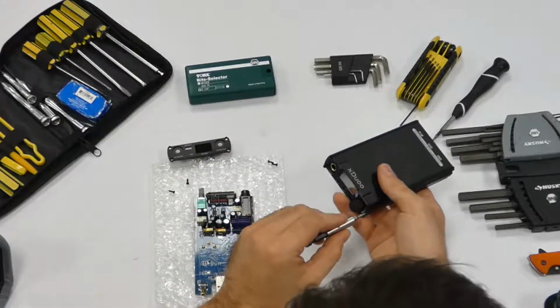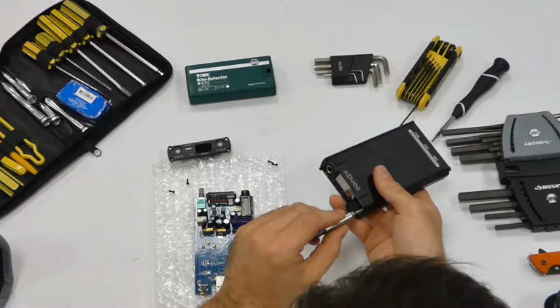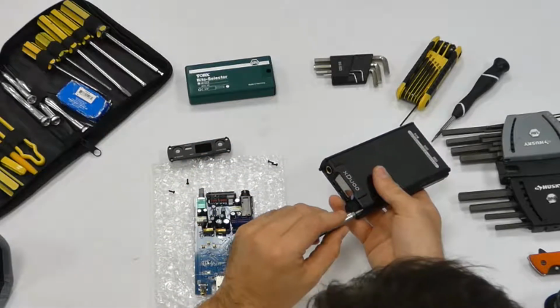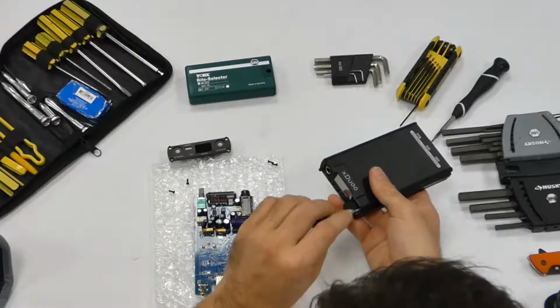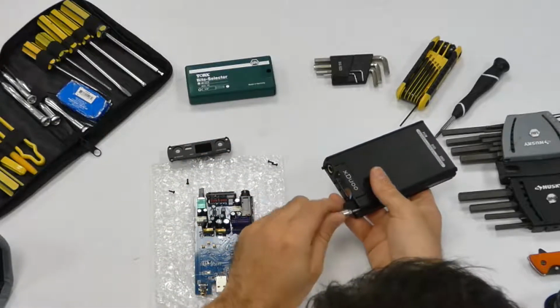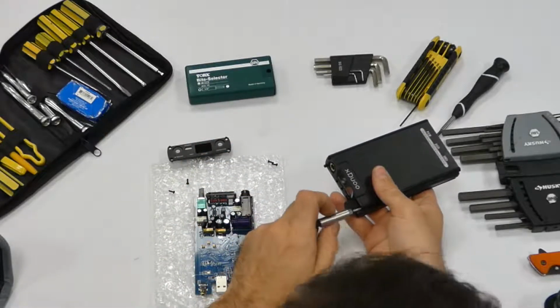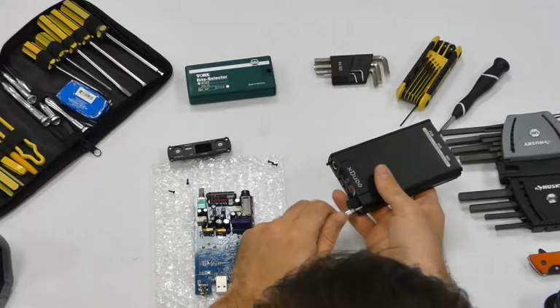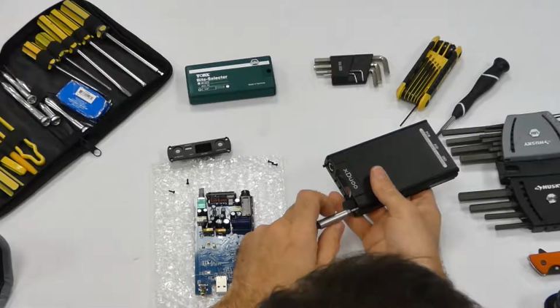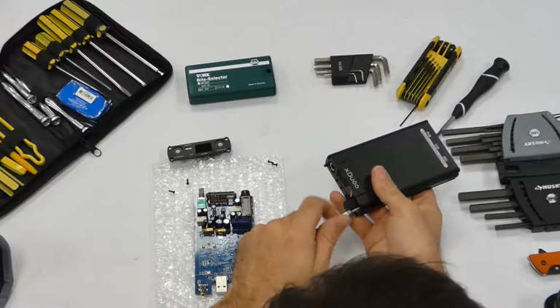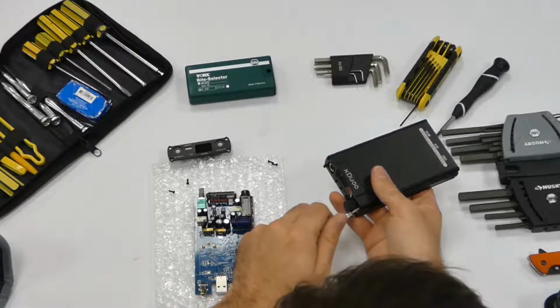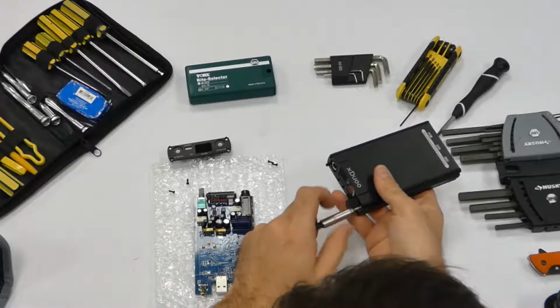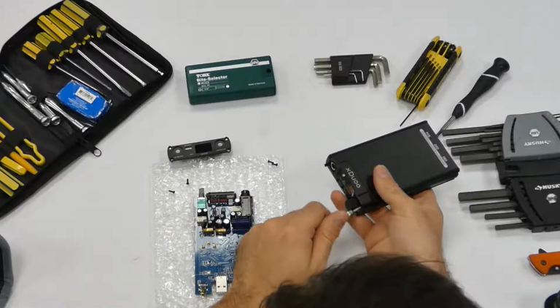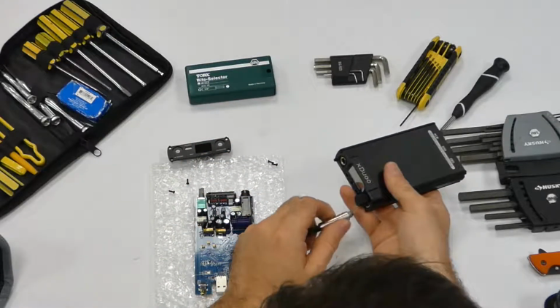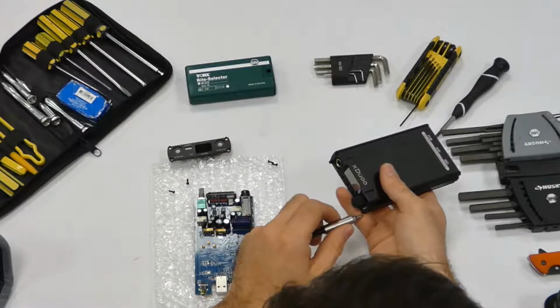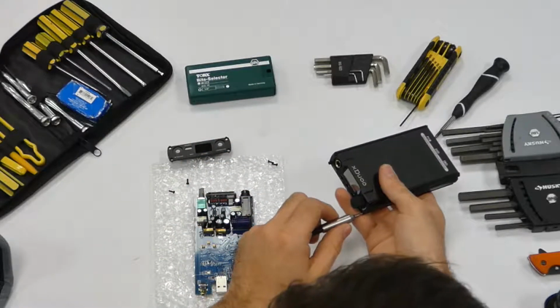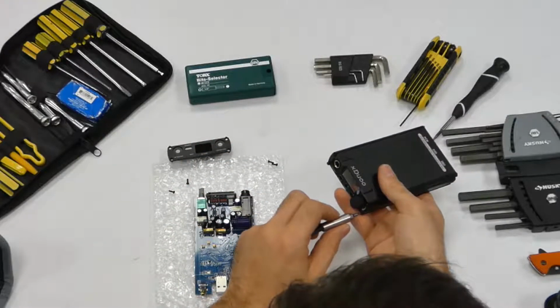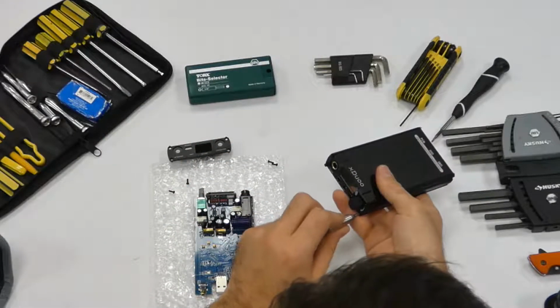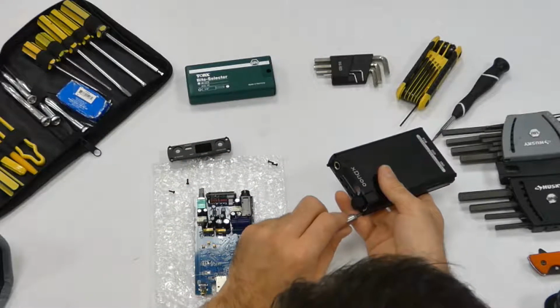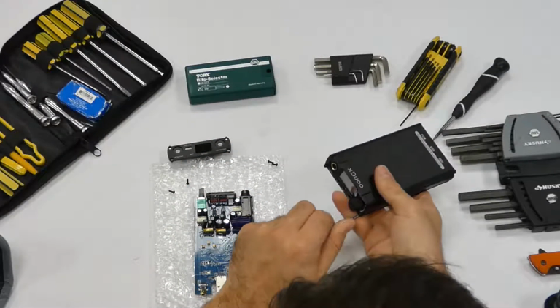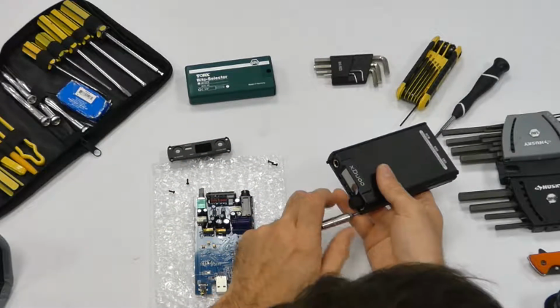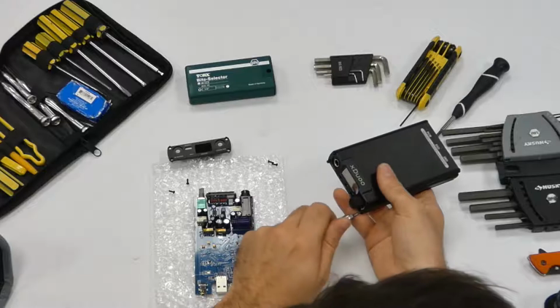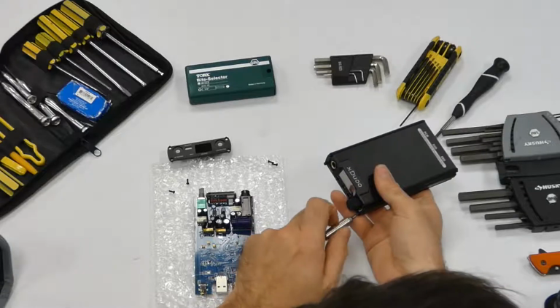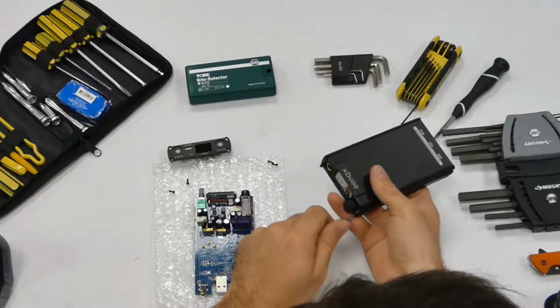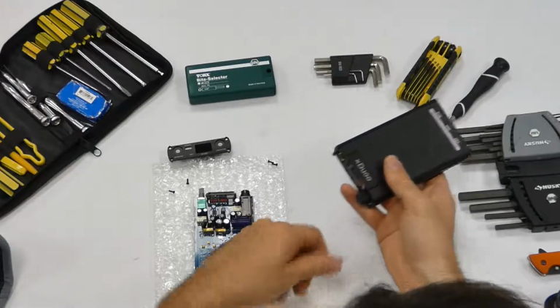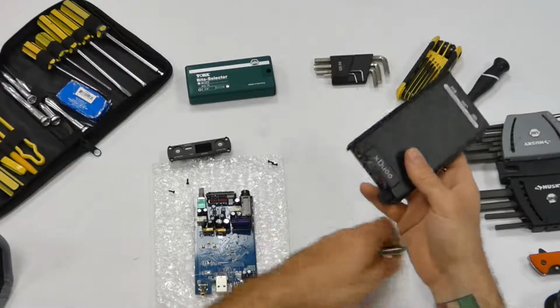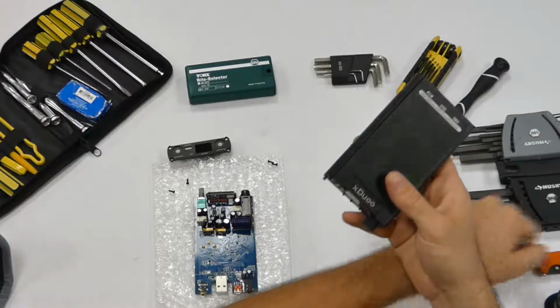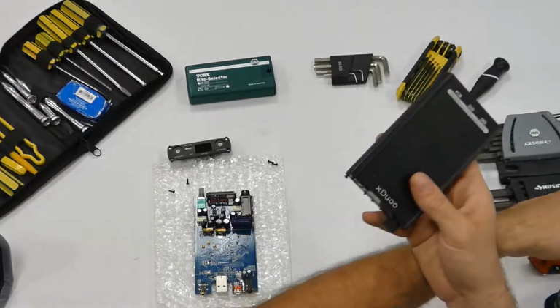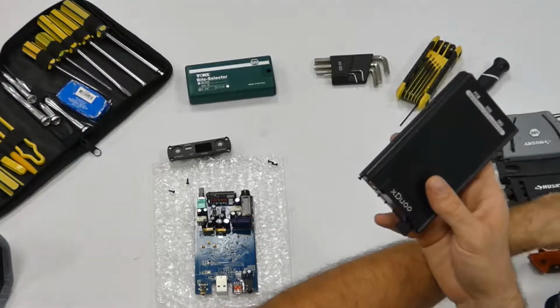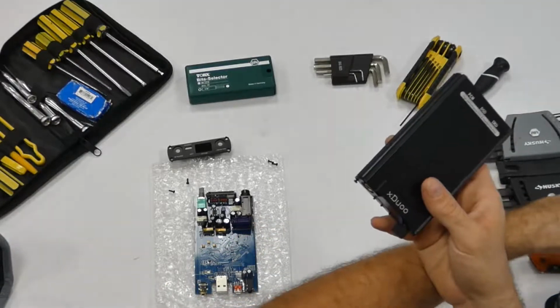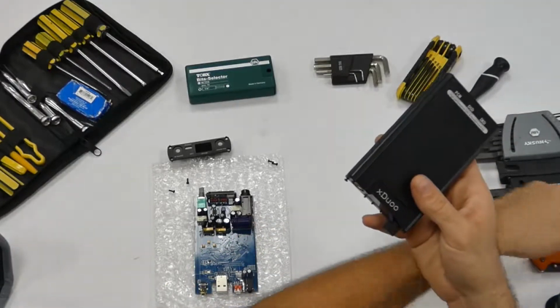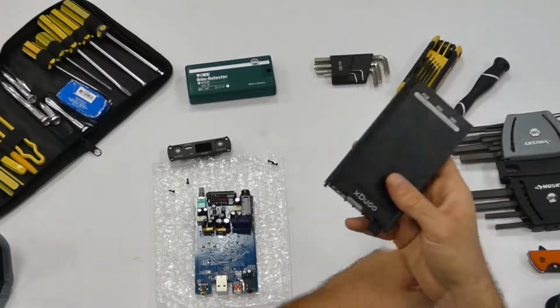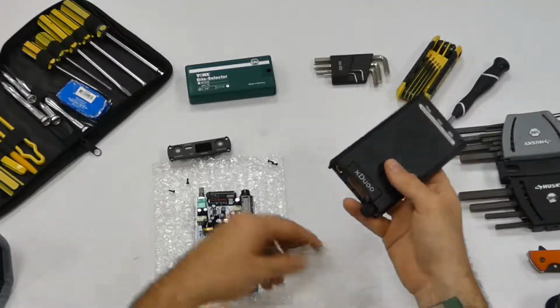ABS polymer — maybe that'll count. There. G10. That counts.